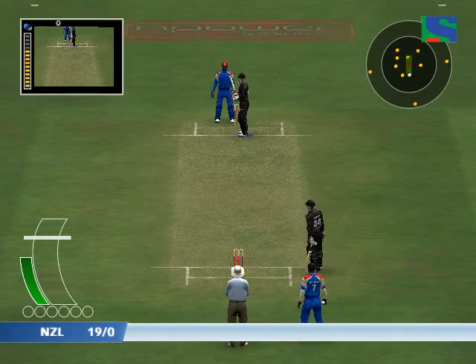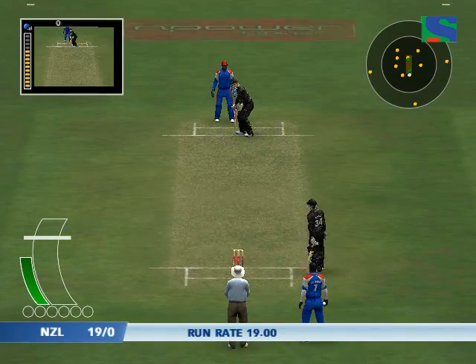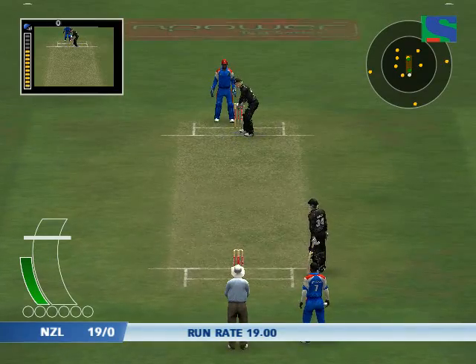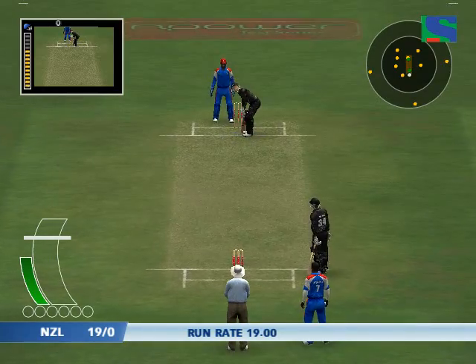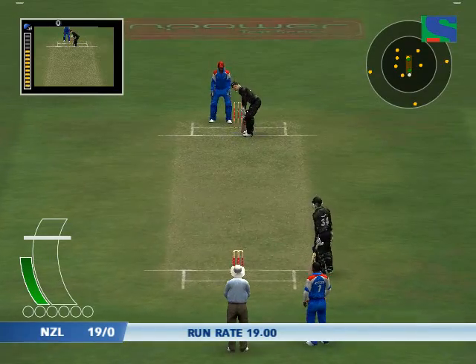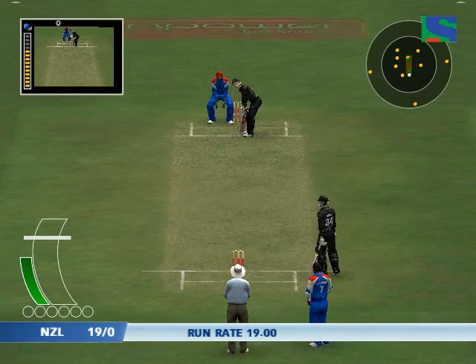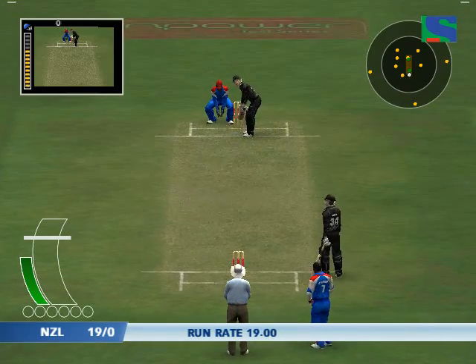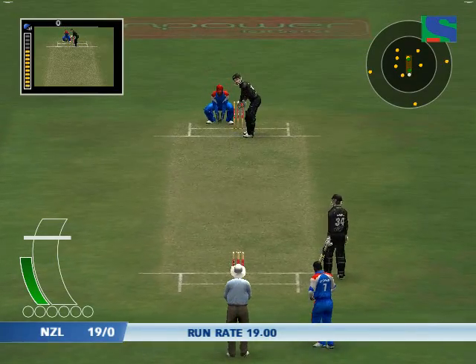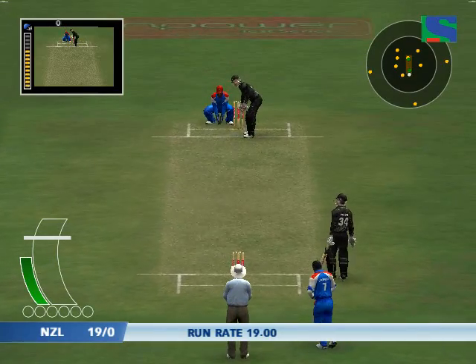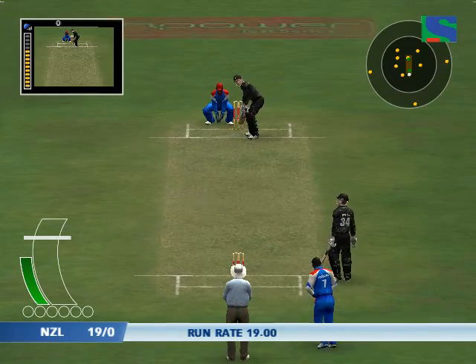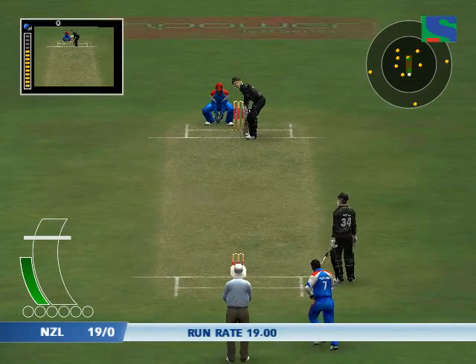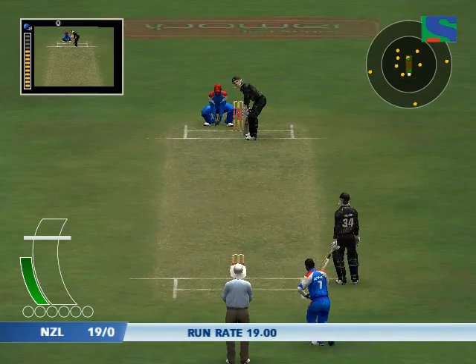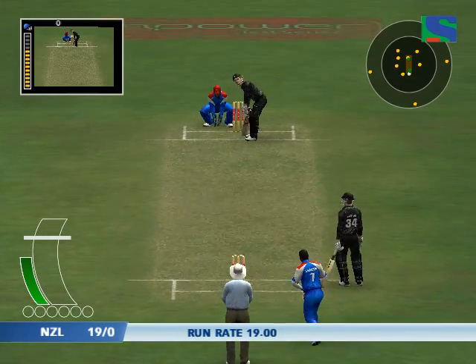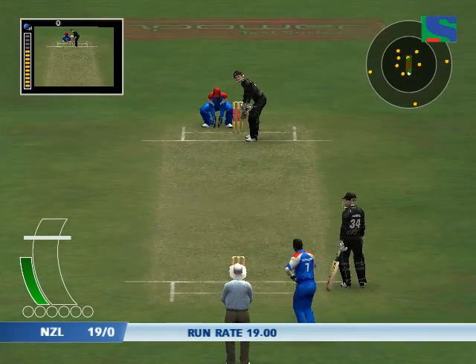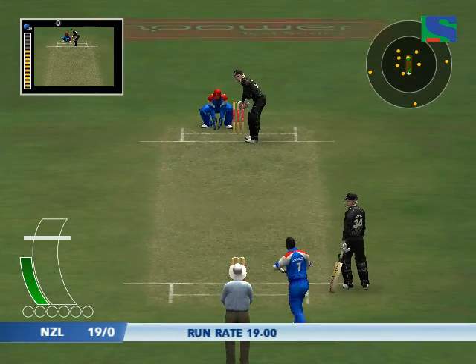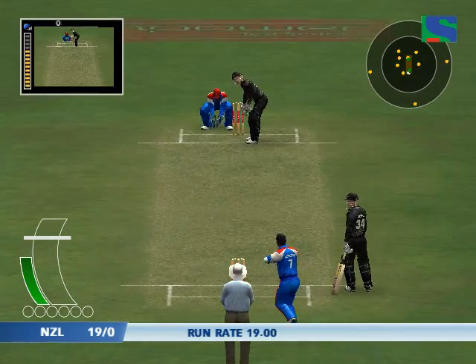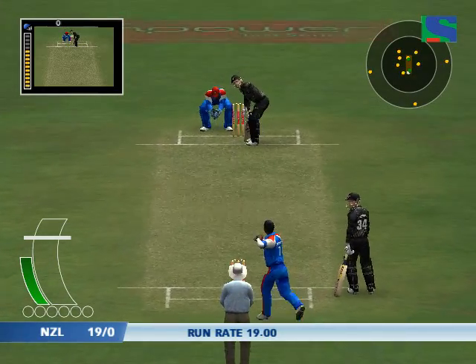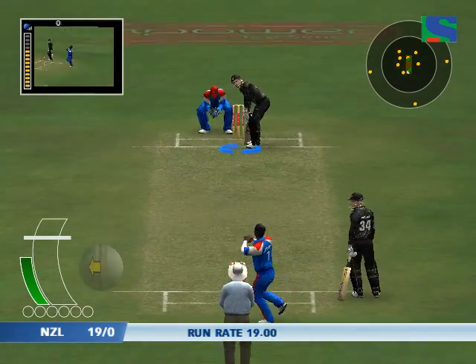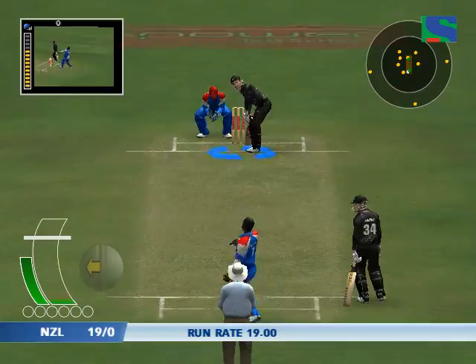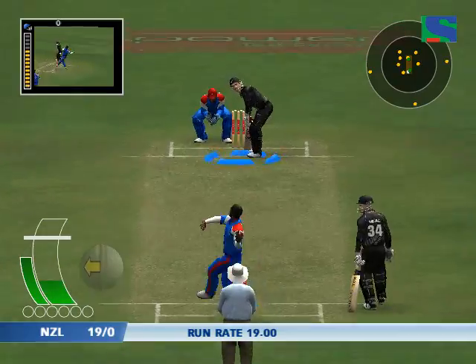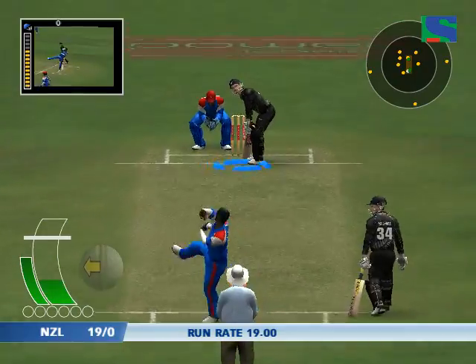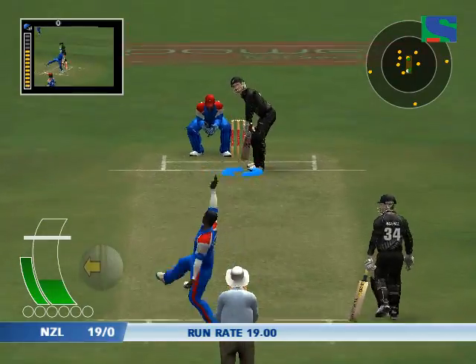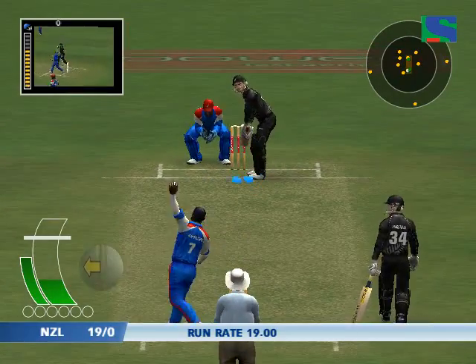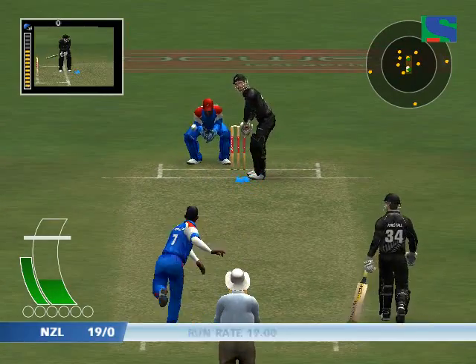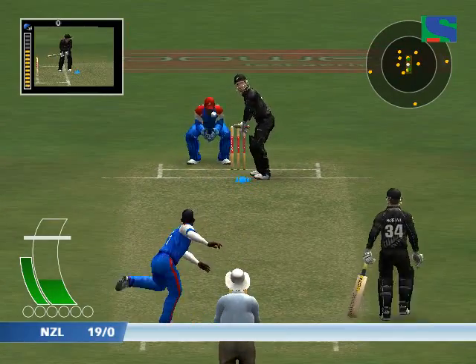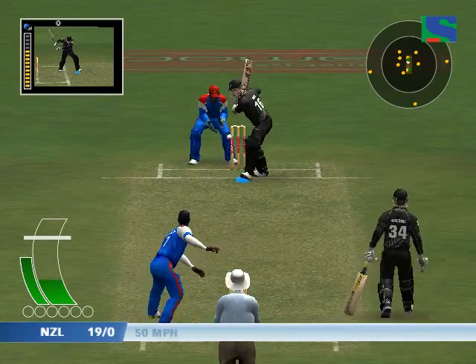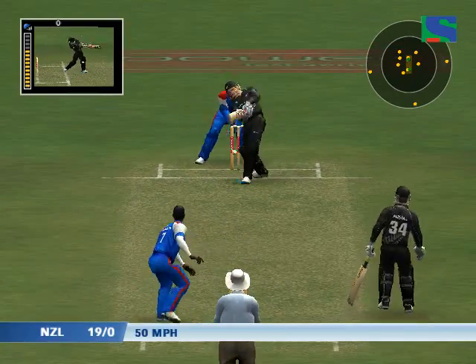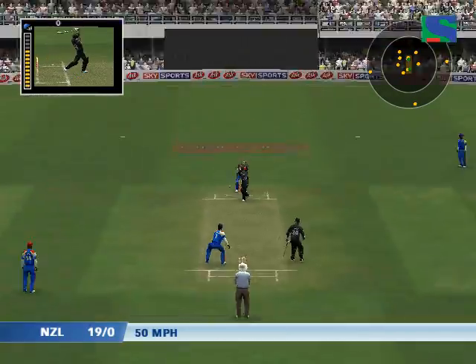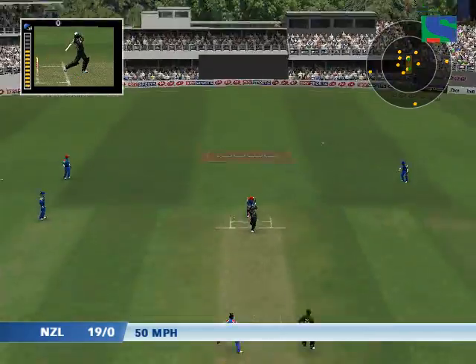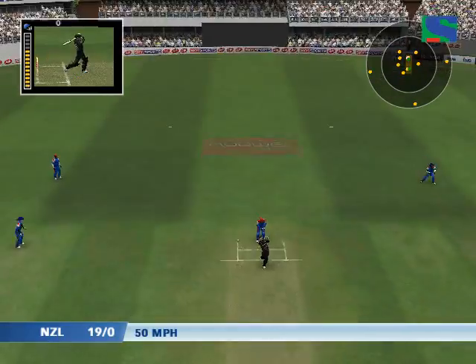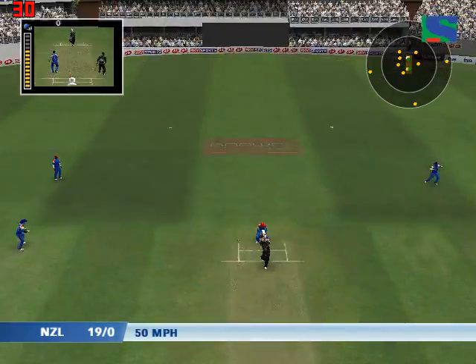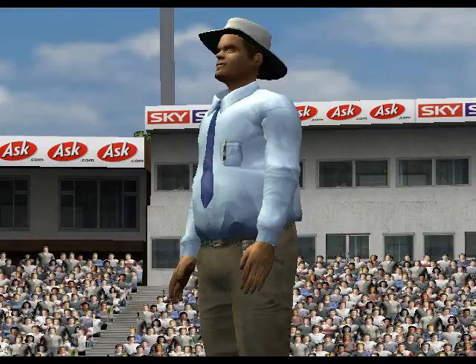The bowling side can now have up to five players outside the inner ring. Confident appeal.